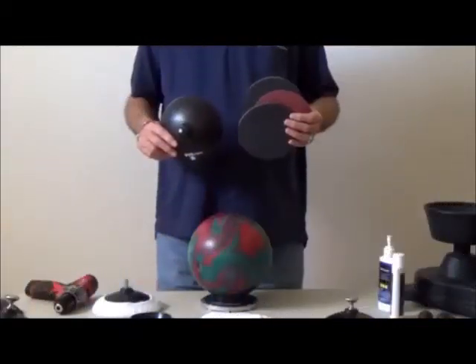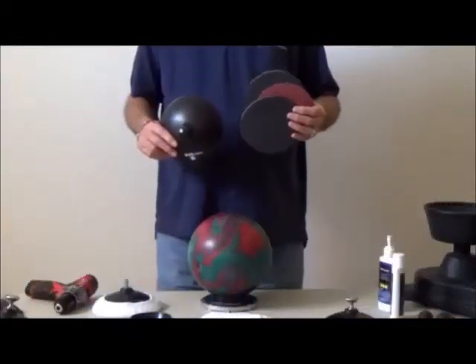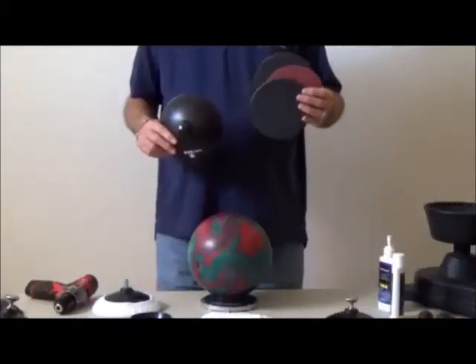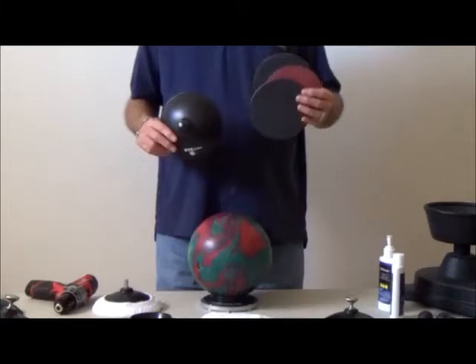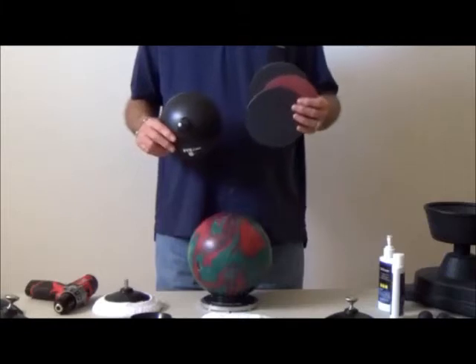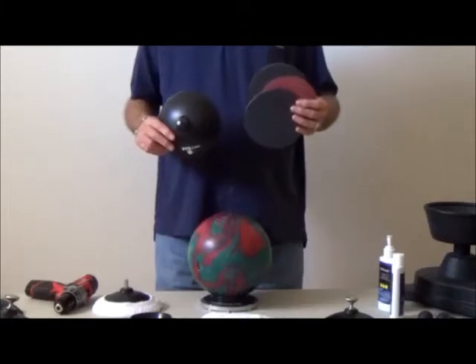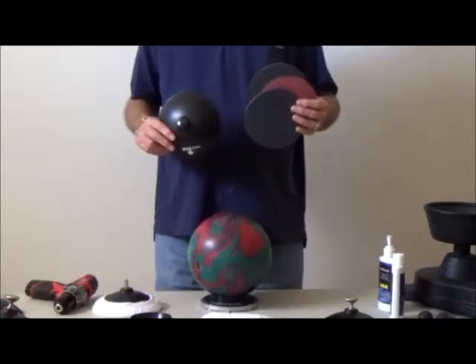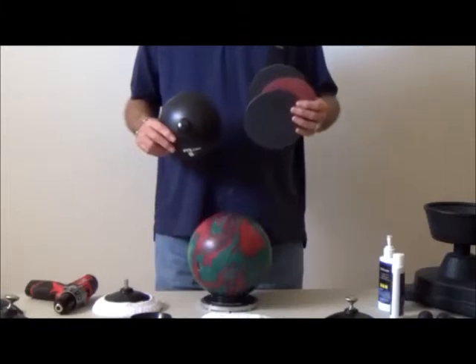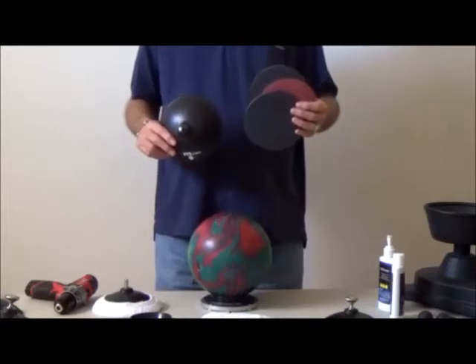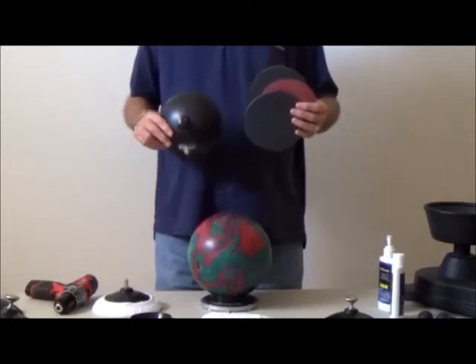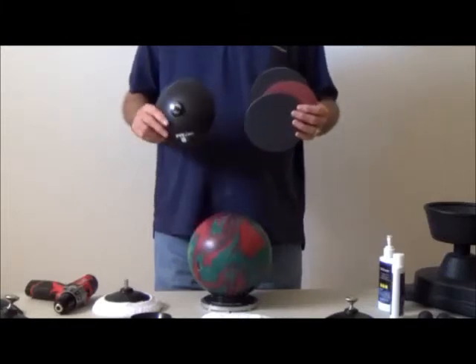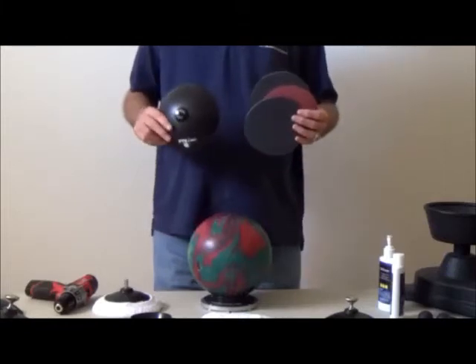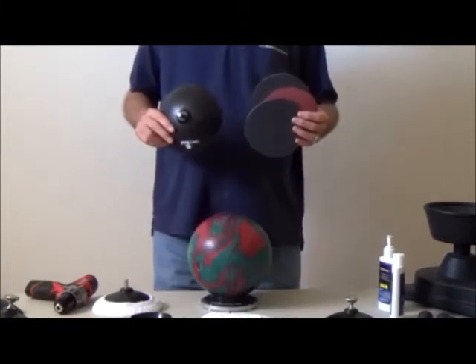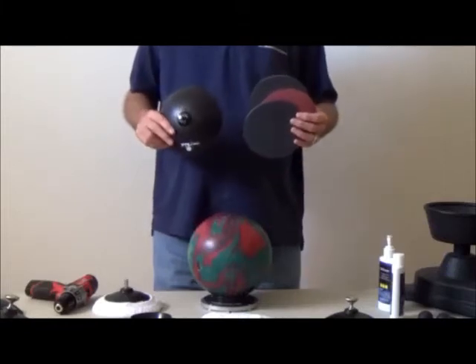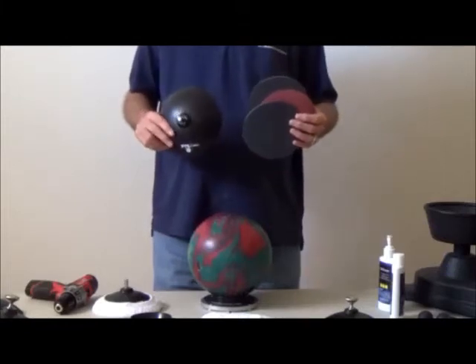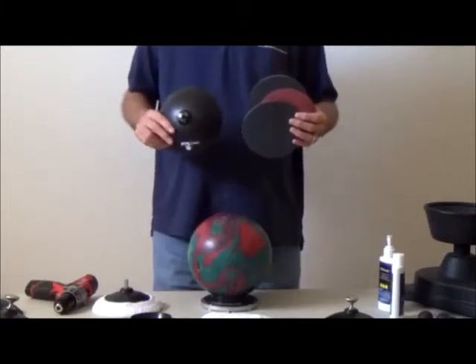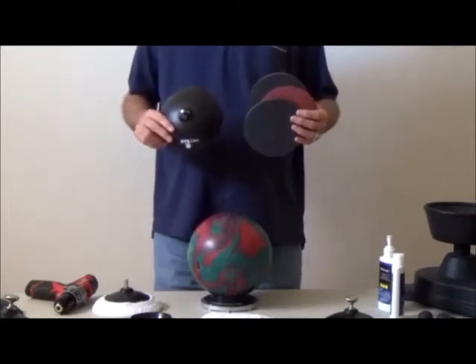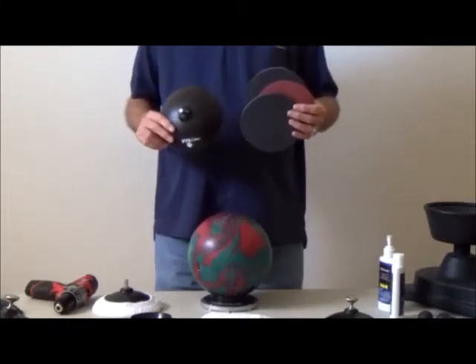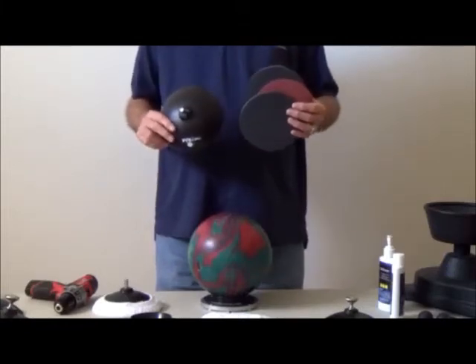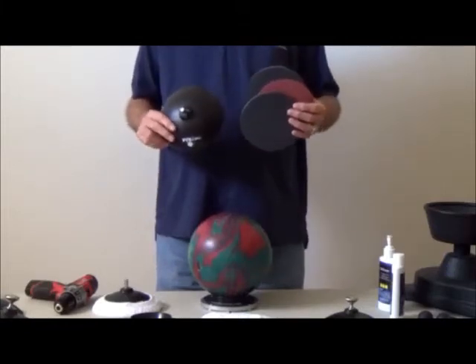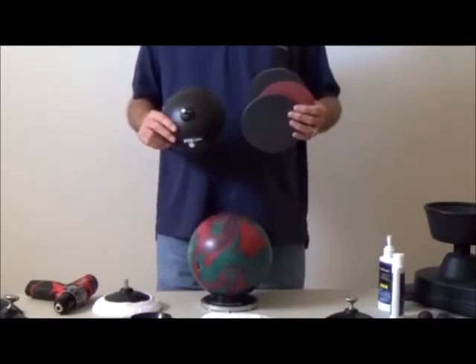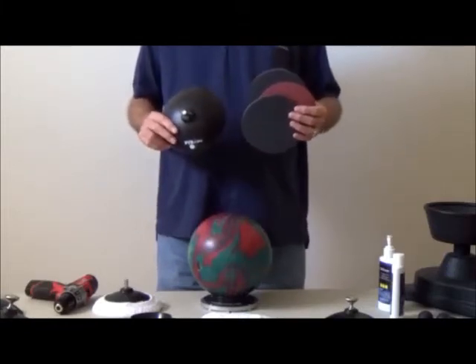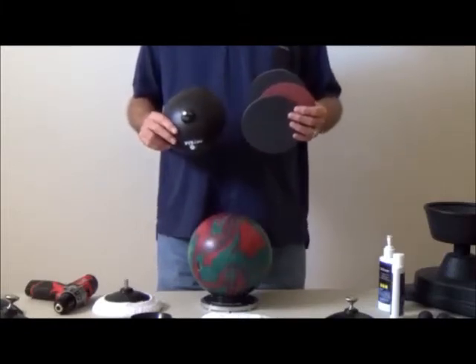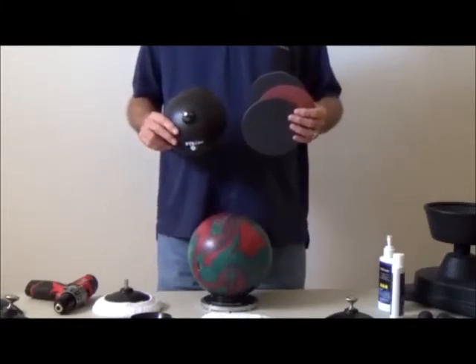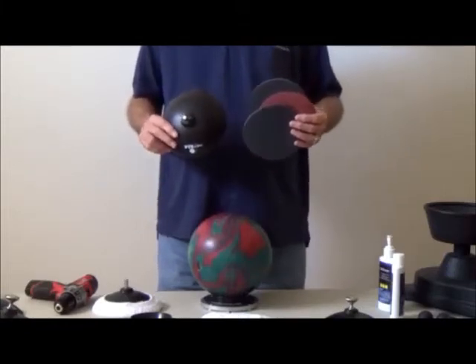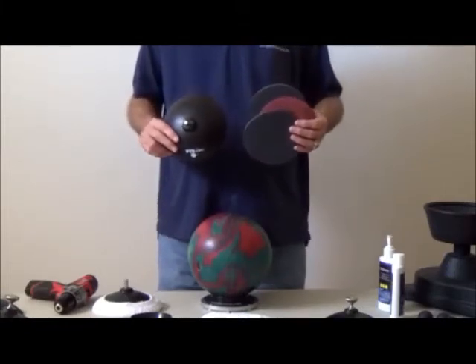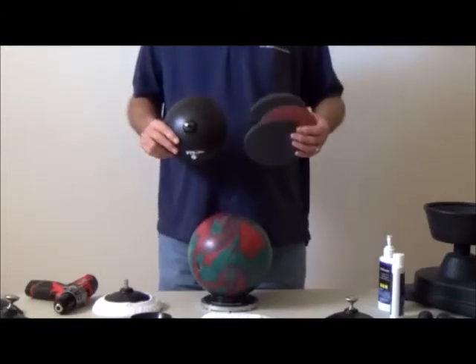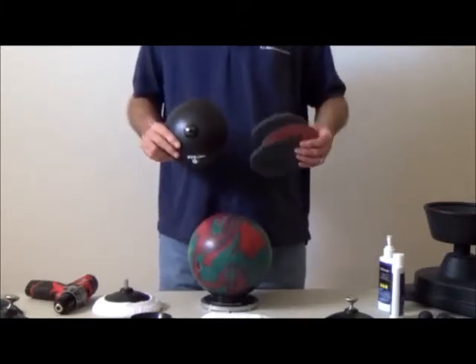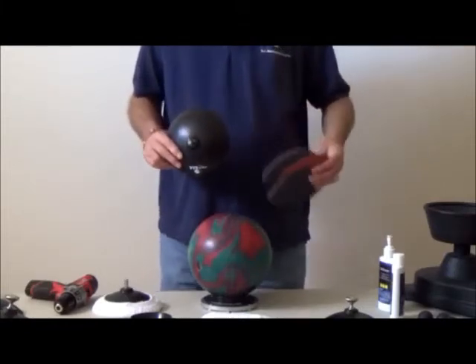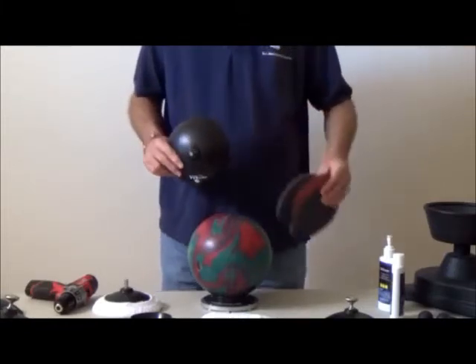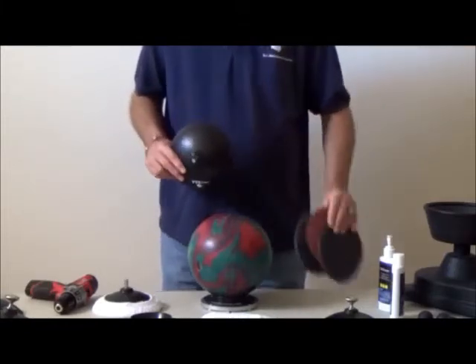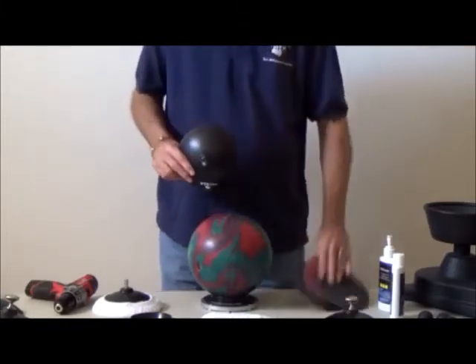With some abrasive pads and the Star, you can maintain your equipment and stay at the top of your game.